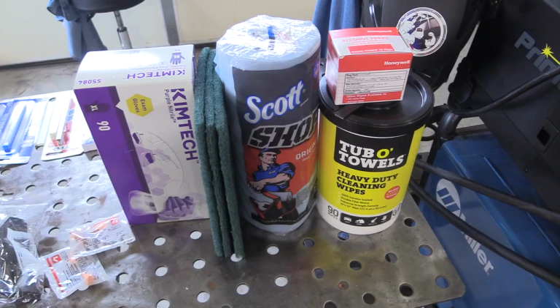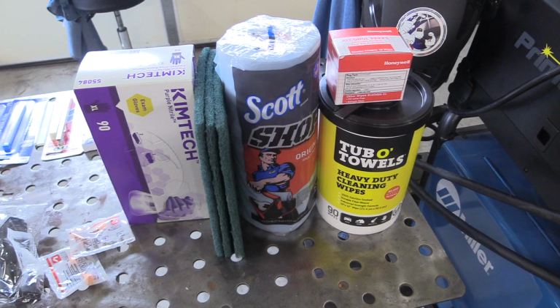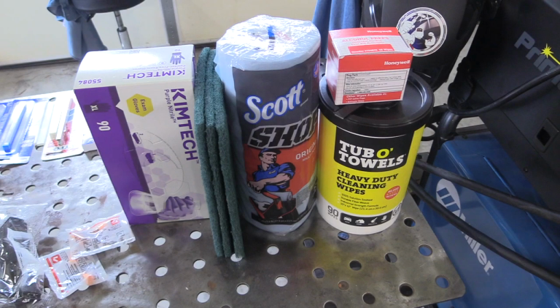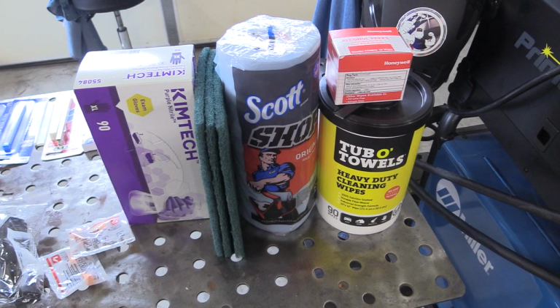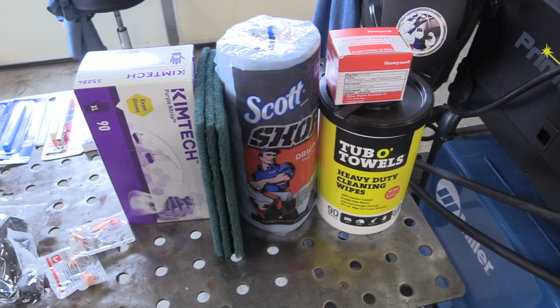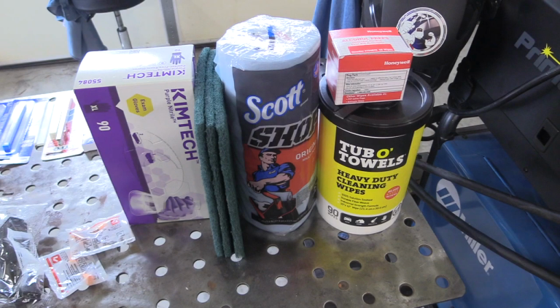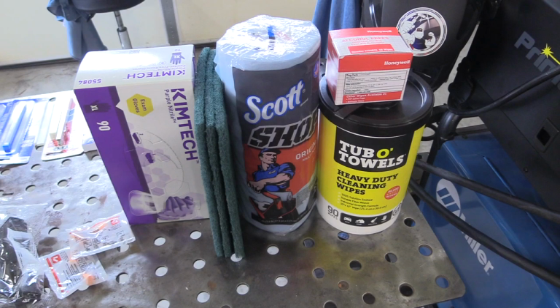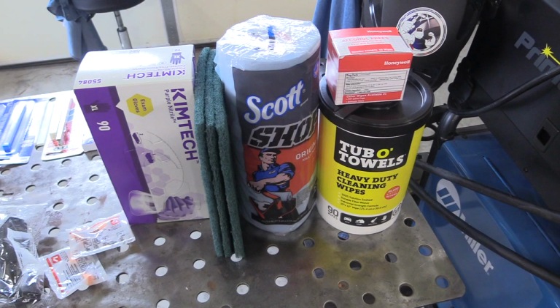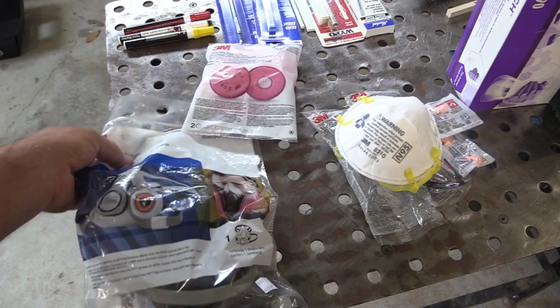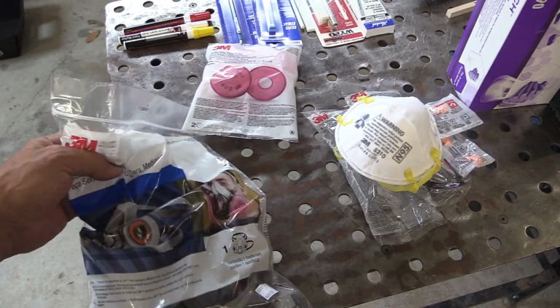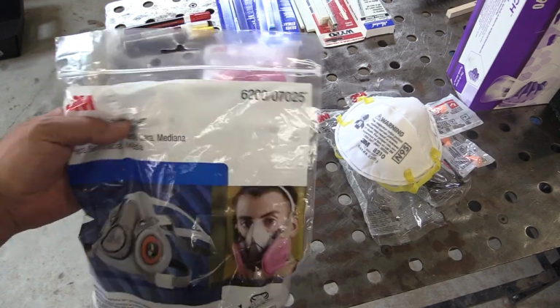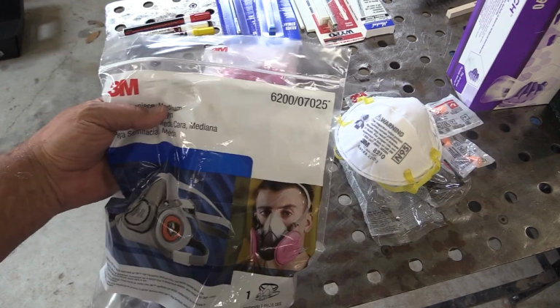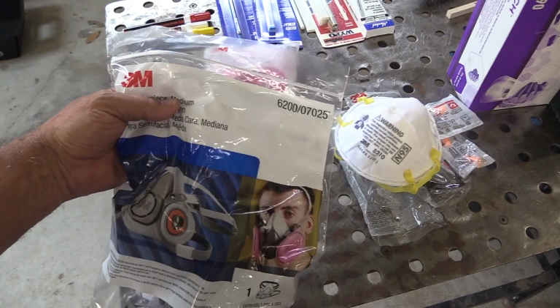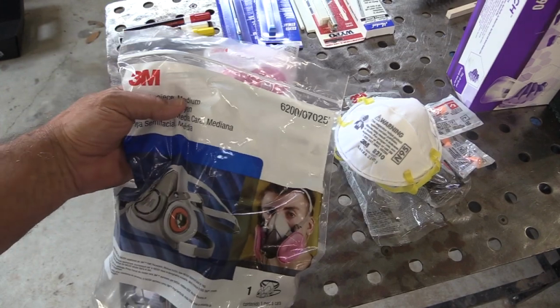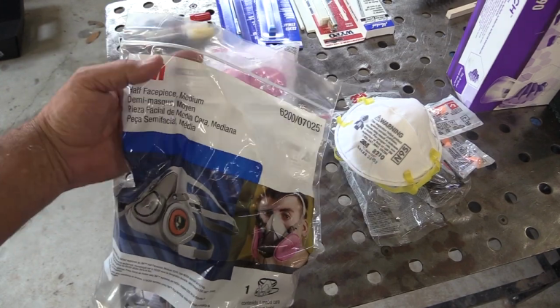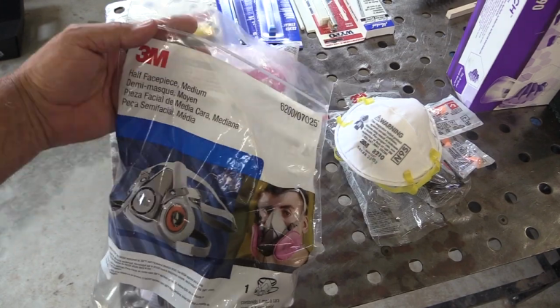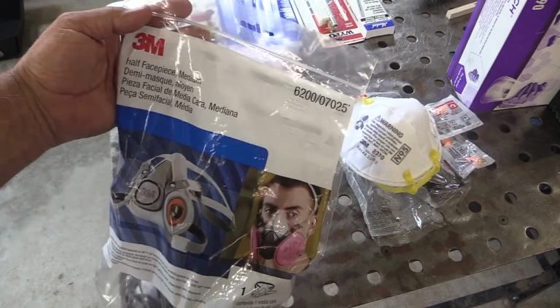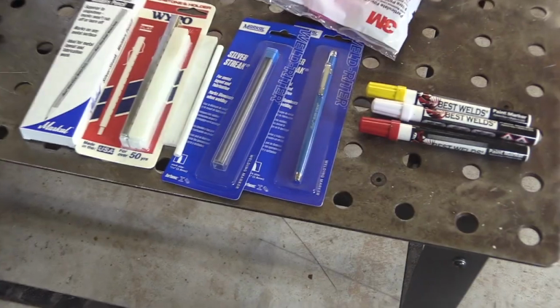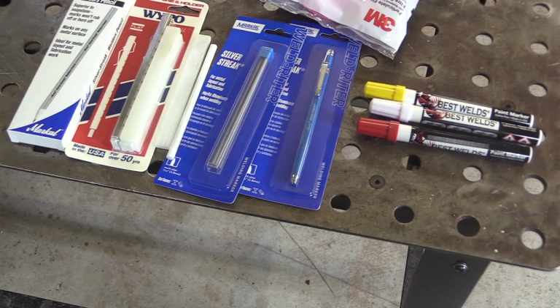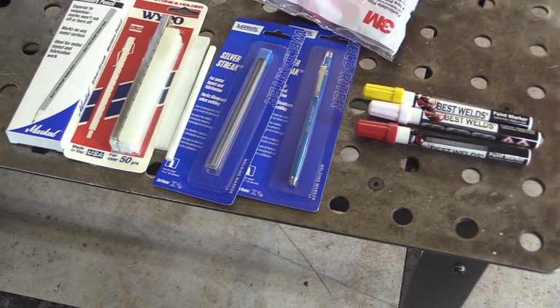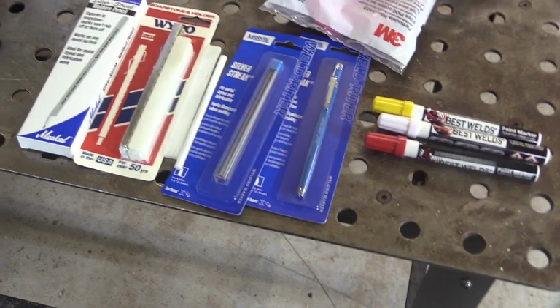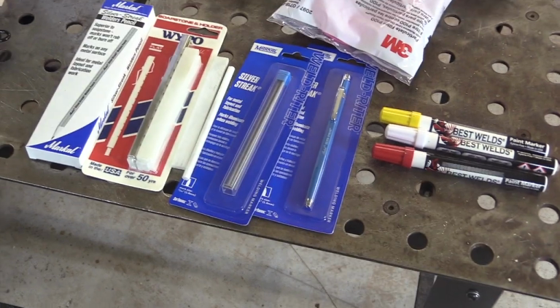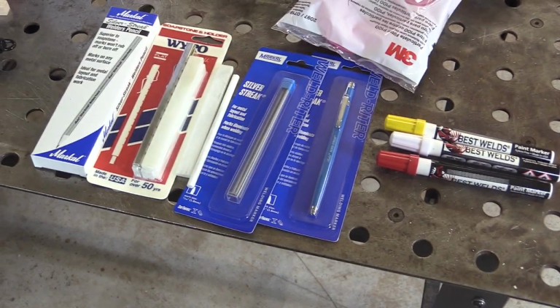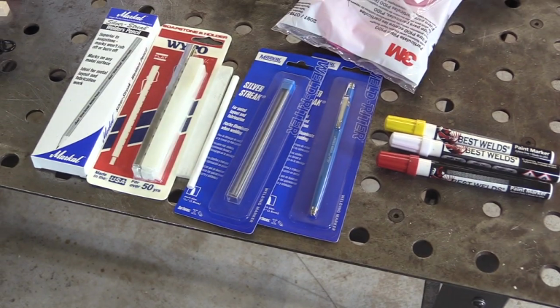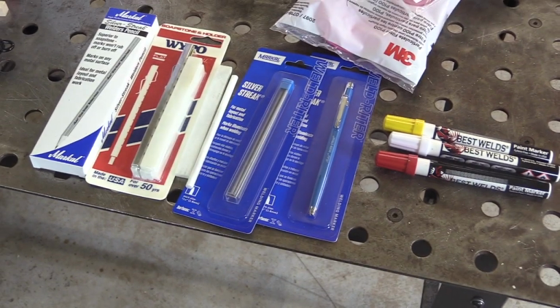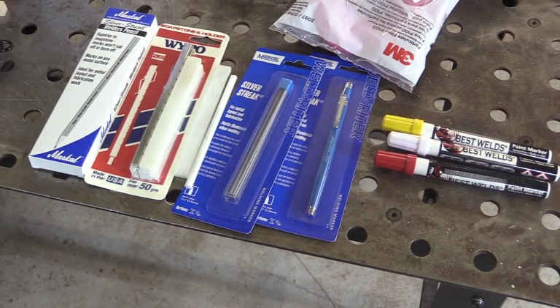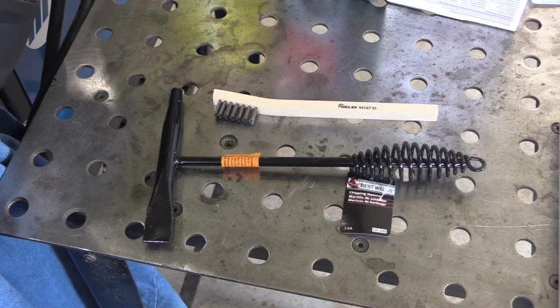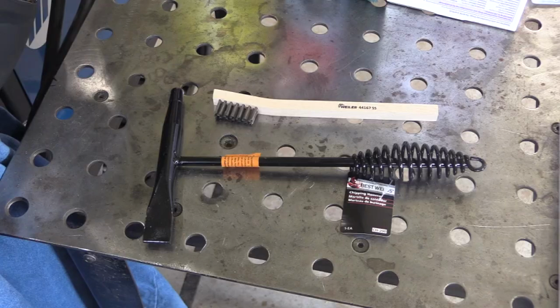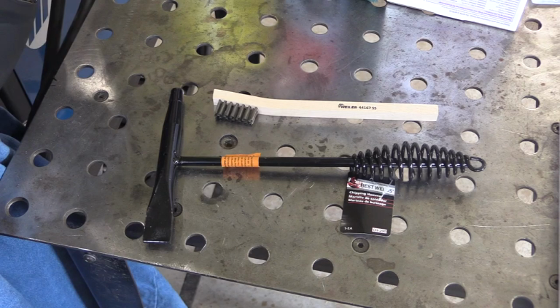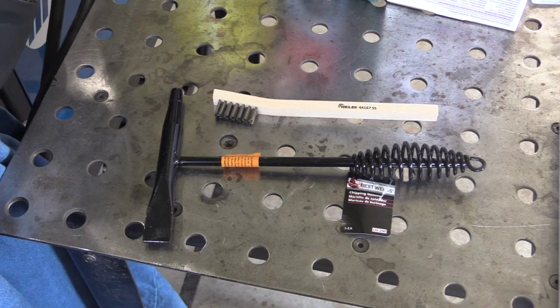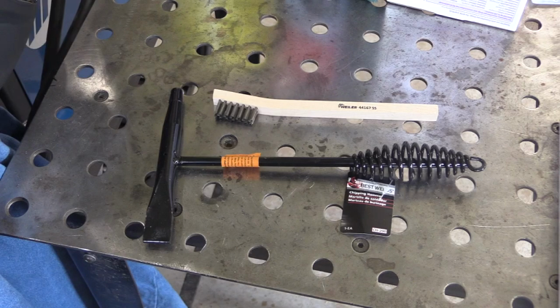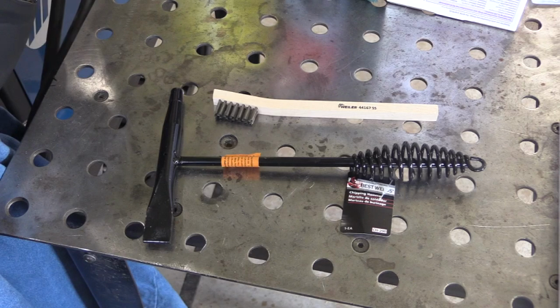I got some basic cleaning stuff, and then some safety stuff, some marking stuff, and a couple other basic items.